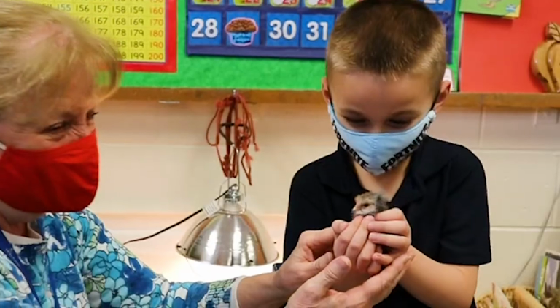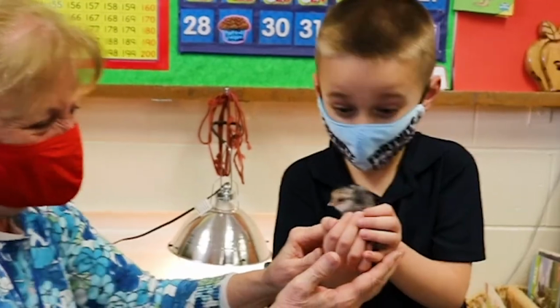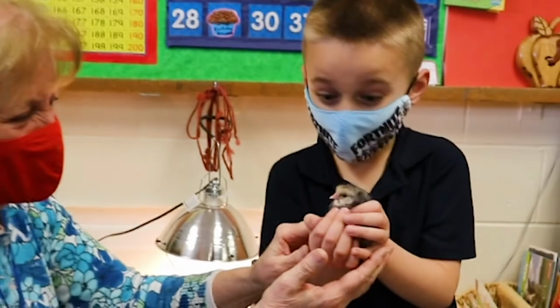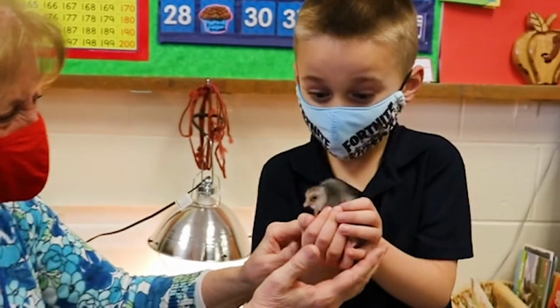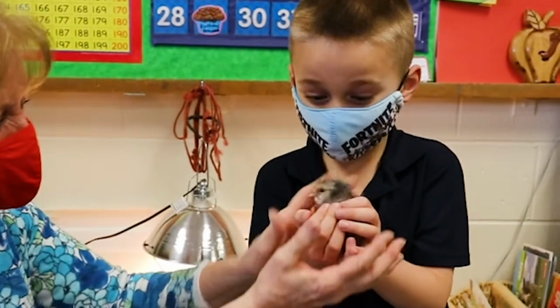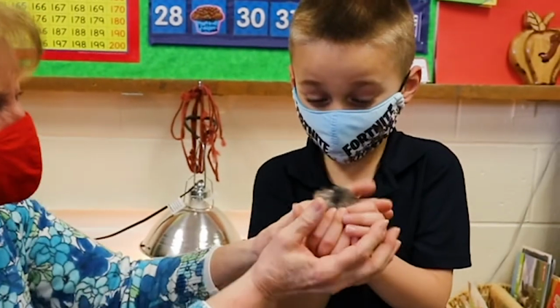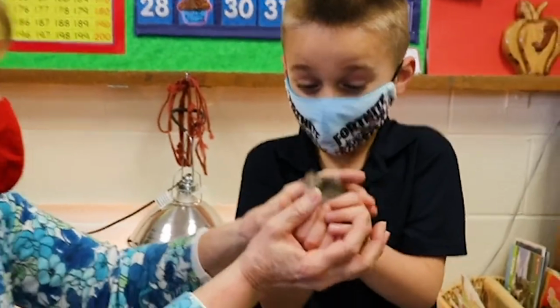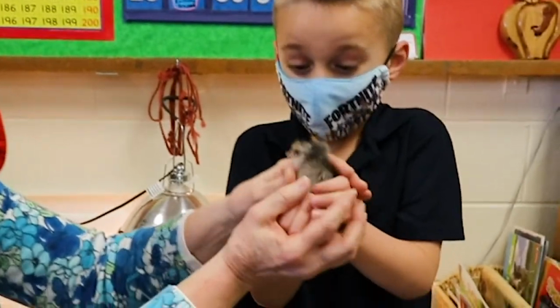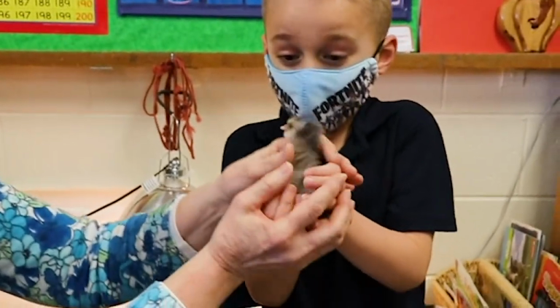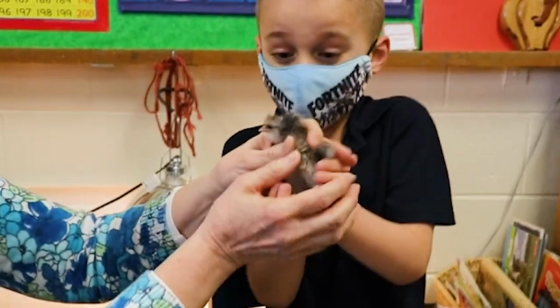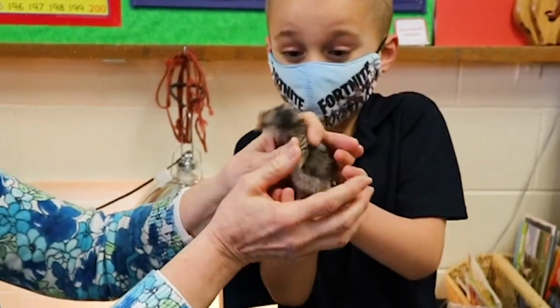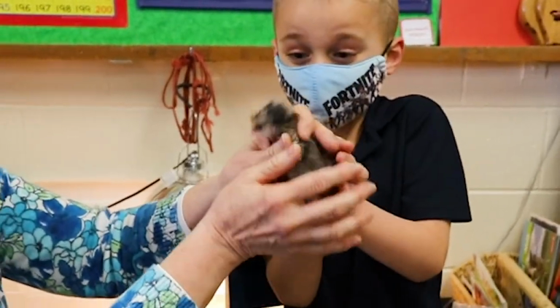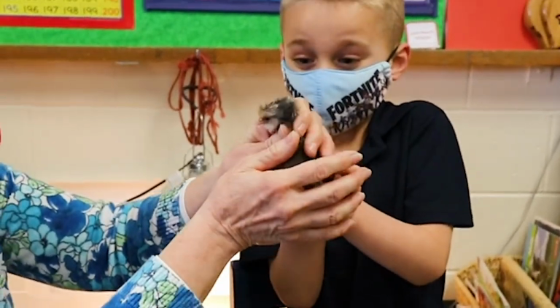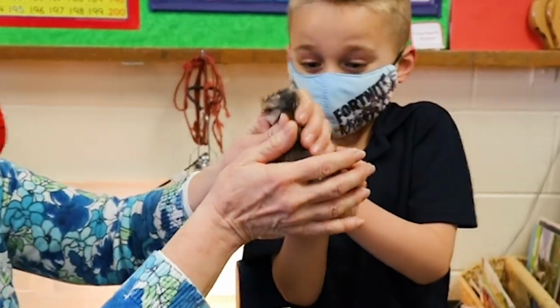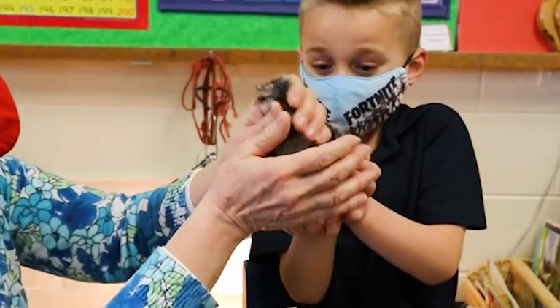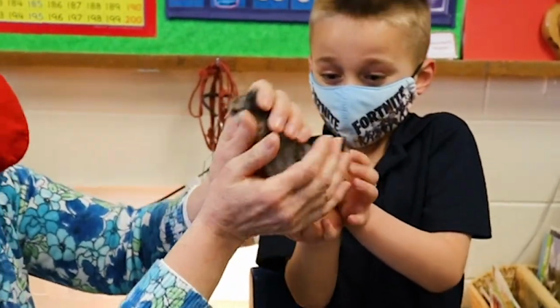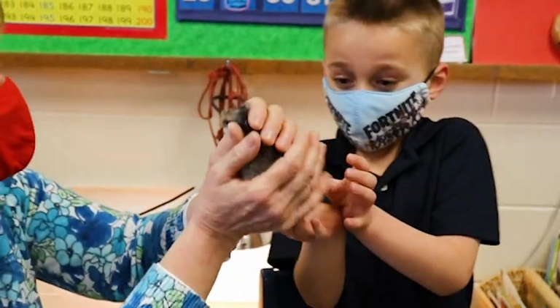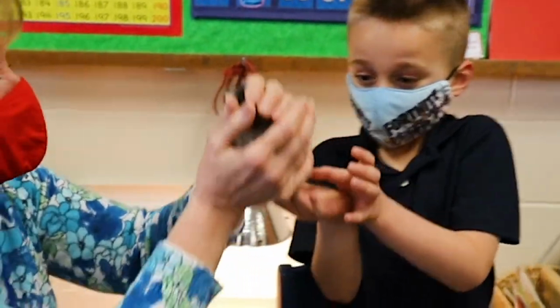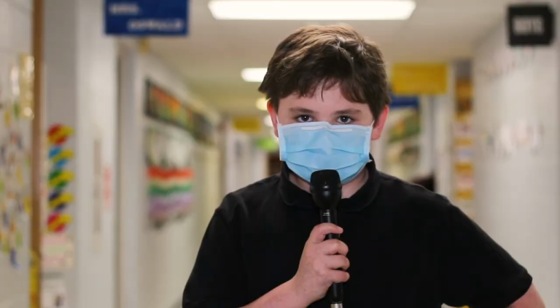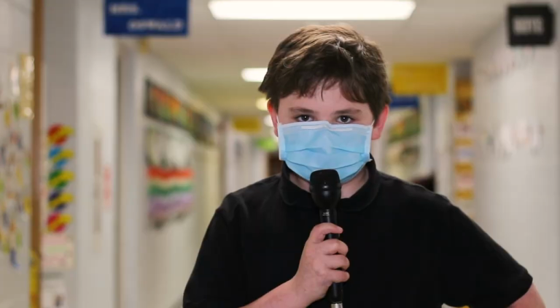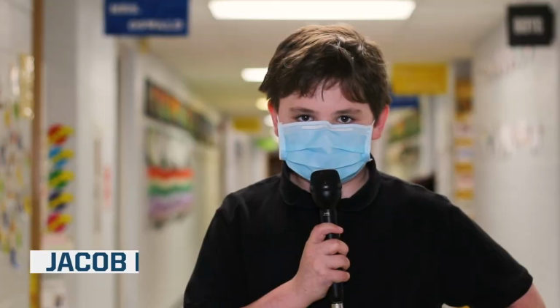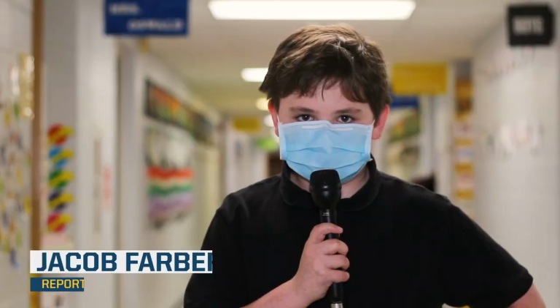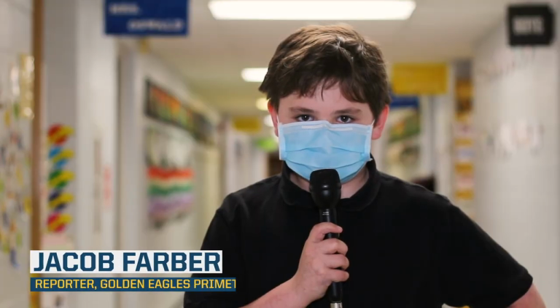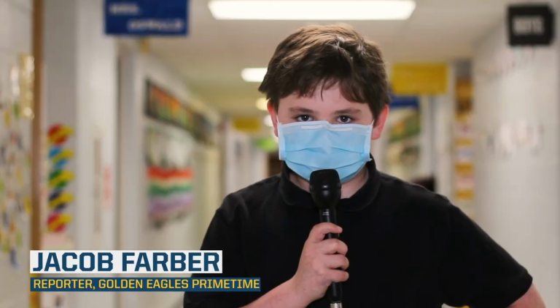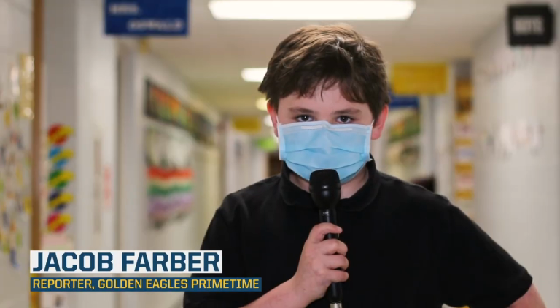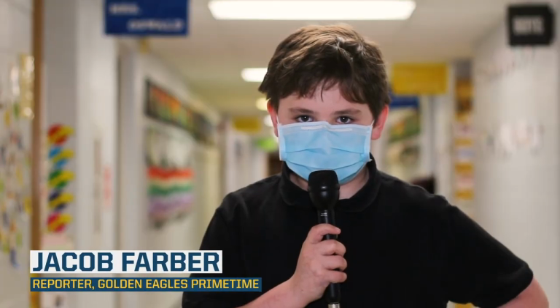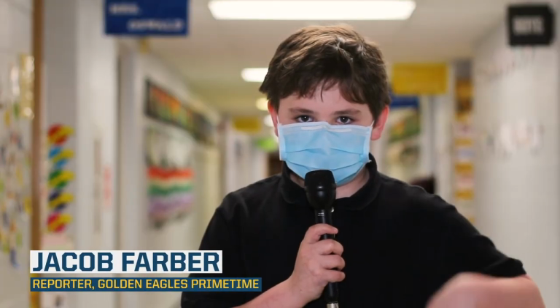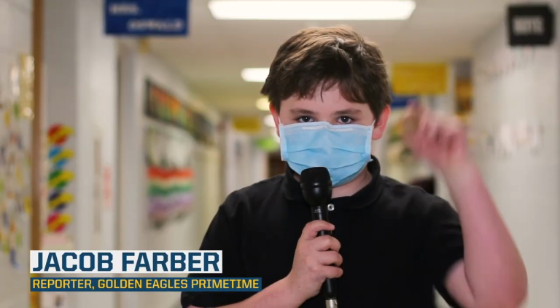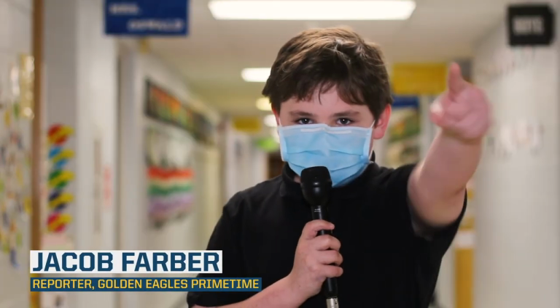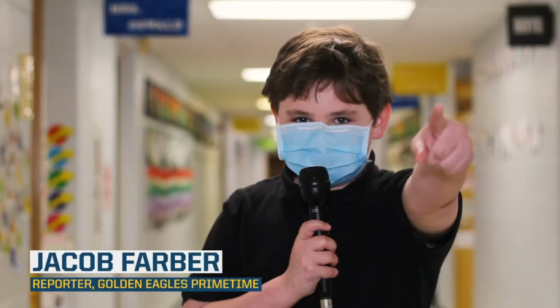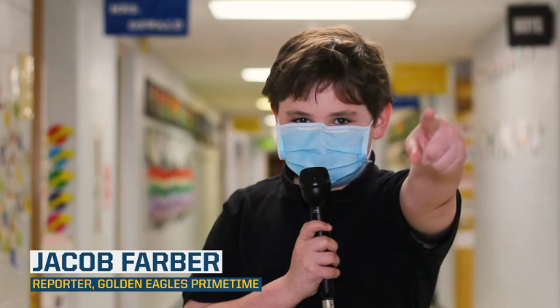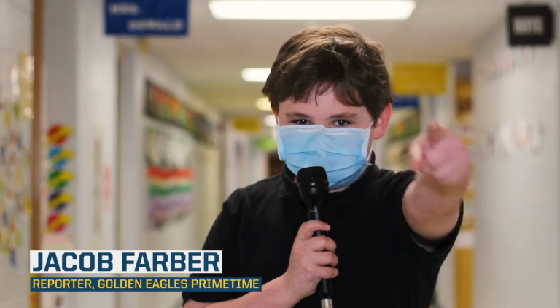Reporting from Resurrection for Golden Eagles Primetime, I'm fifth grader Jacob Farber. Back to you, Dad.